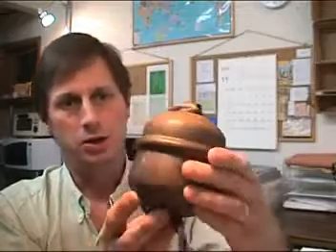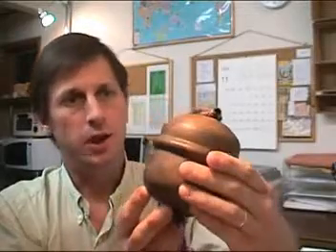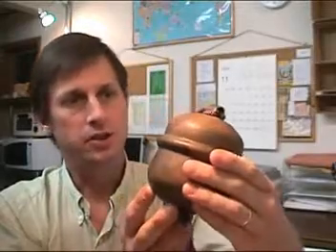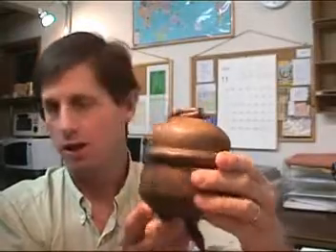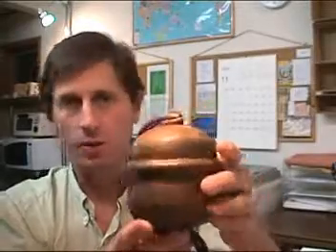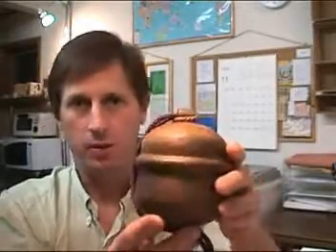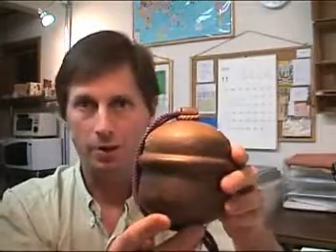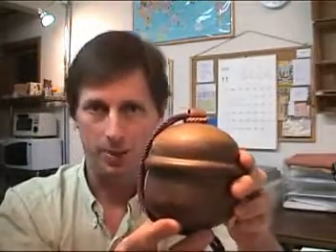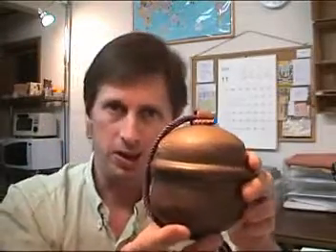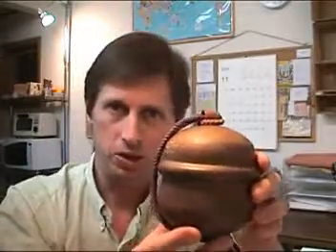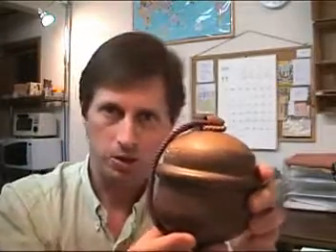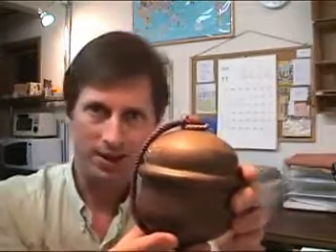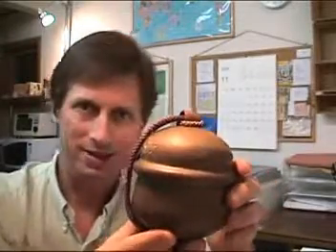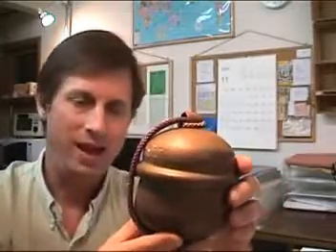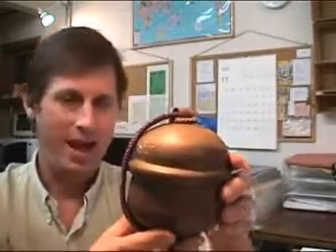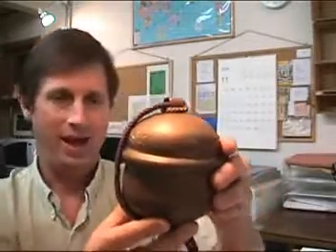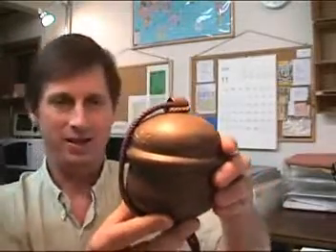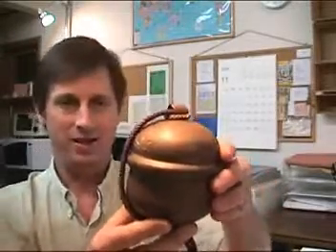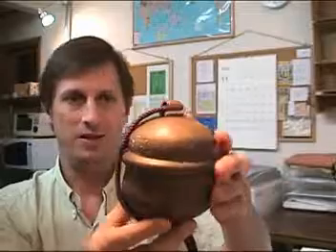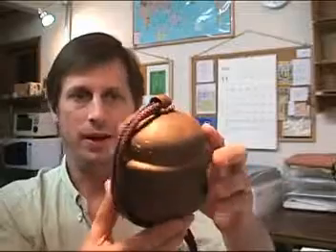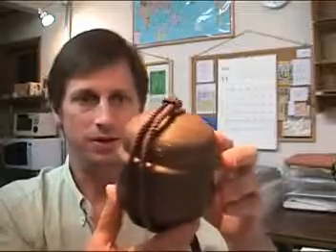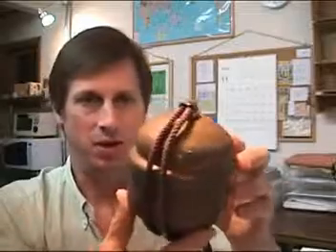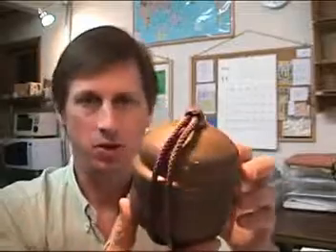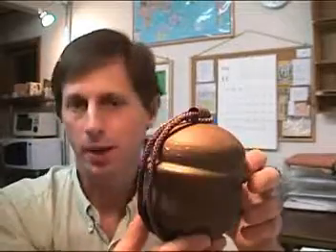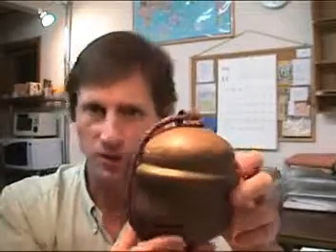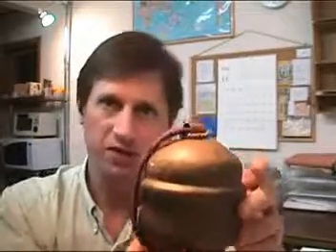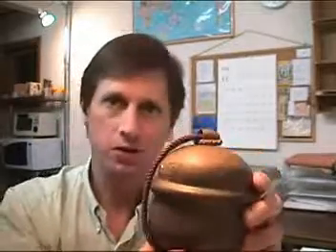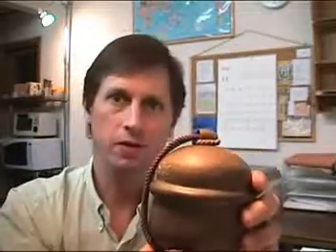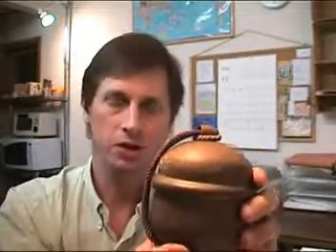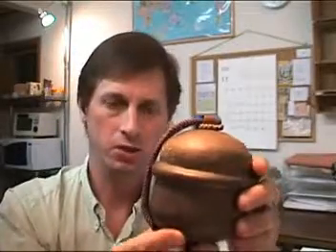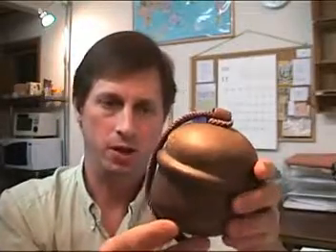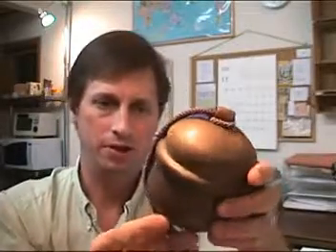Shinto Shrines are common throughout Japan, and these bells are a ubiquitous feature of Shinto Shrines.